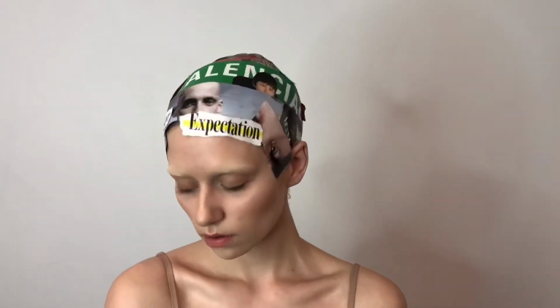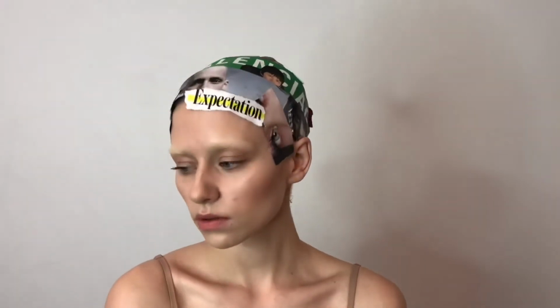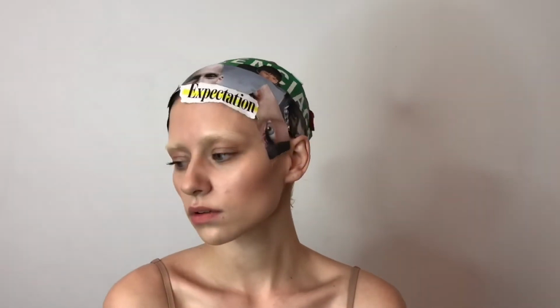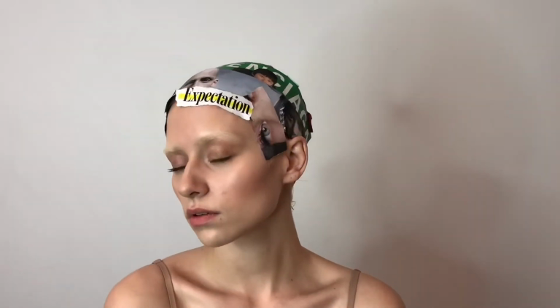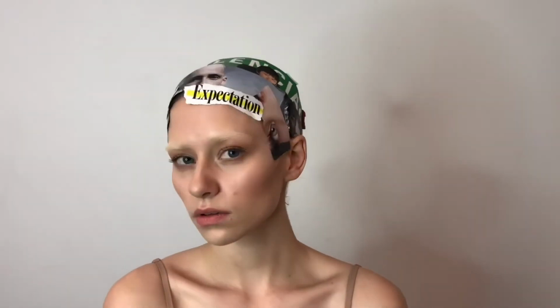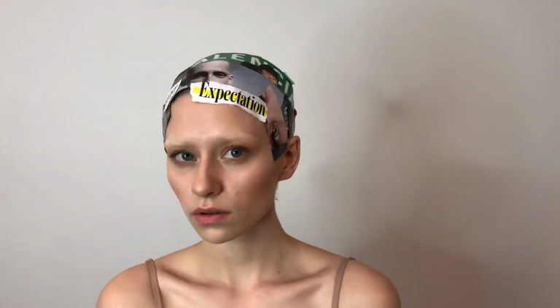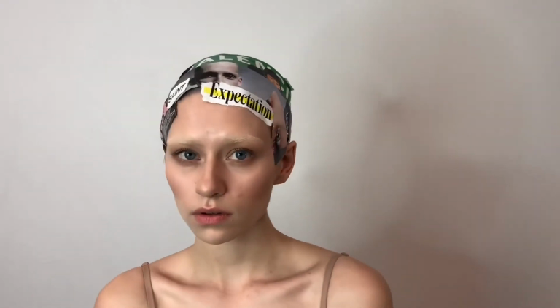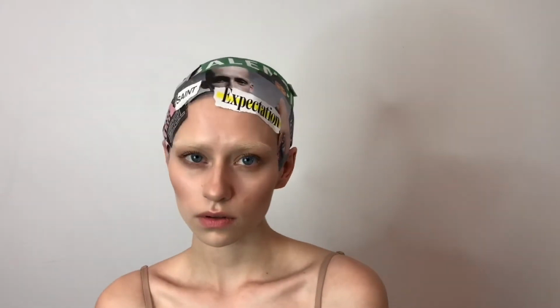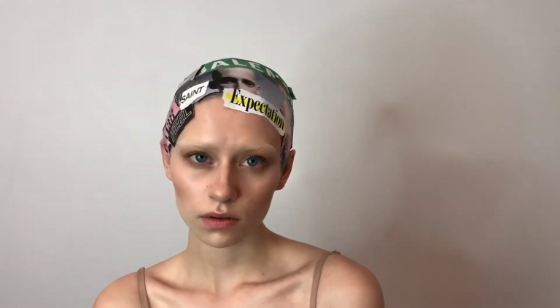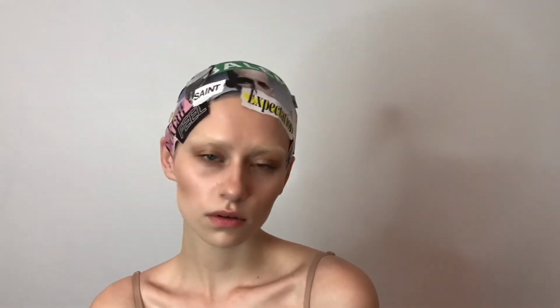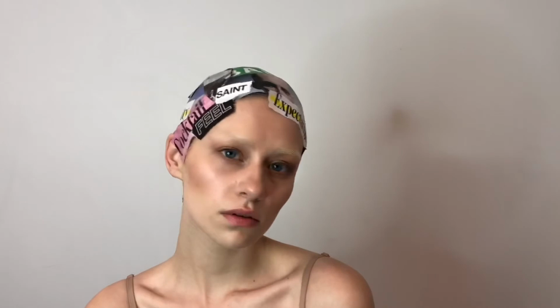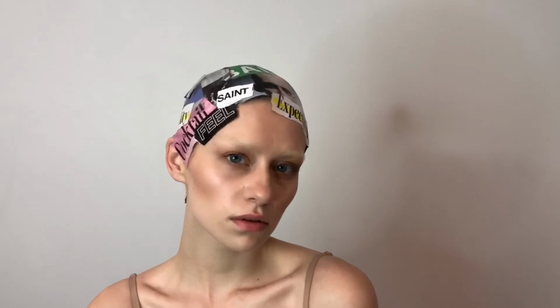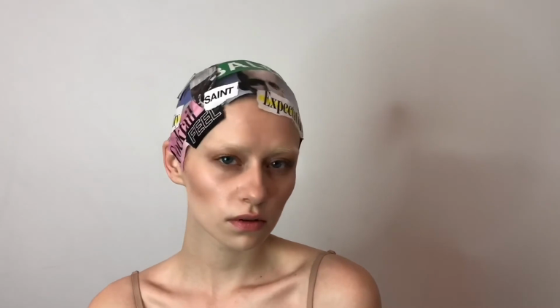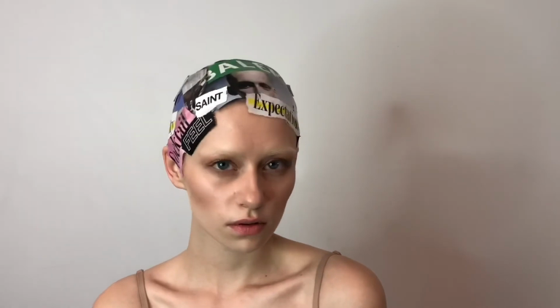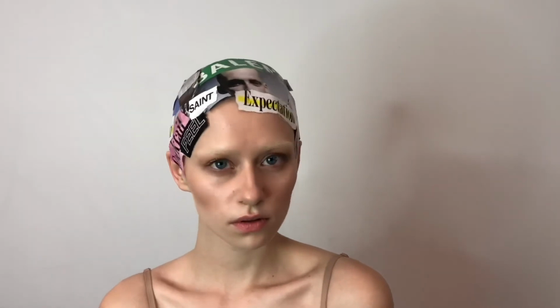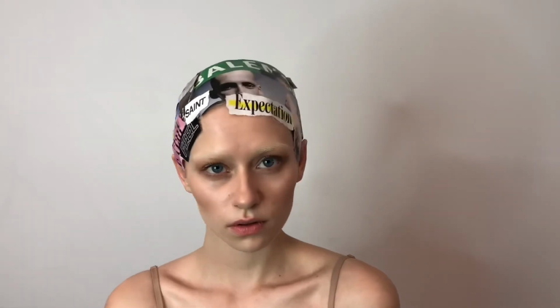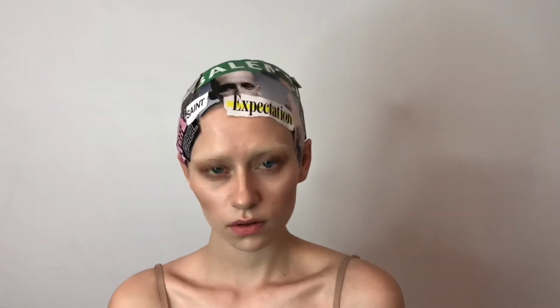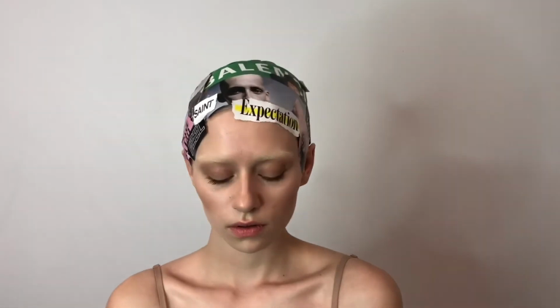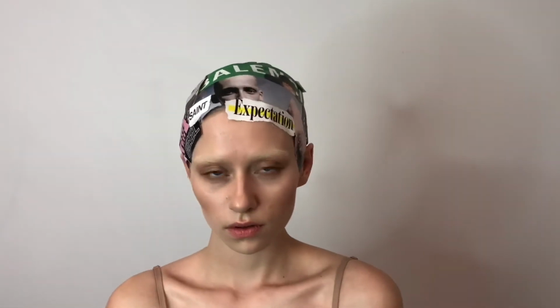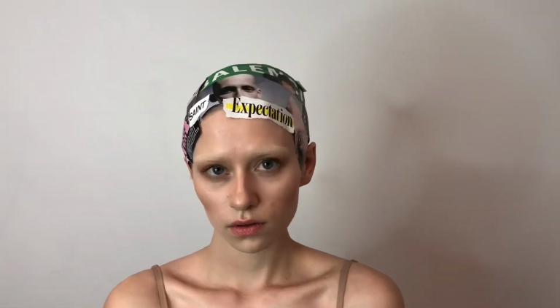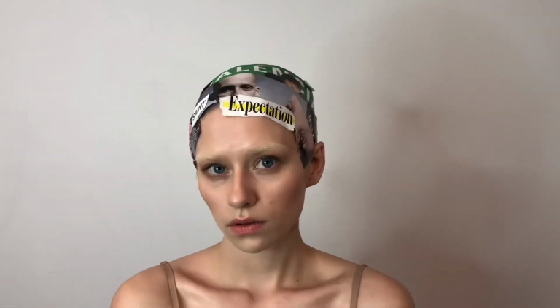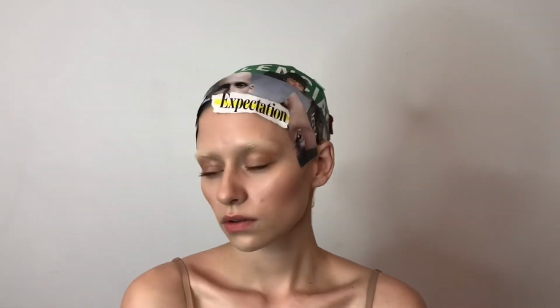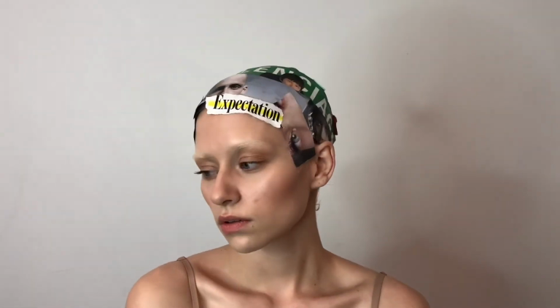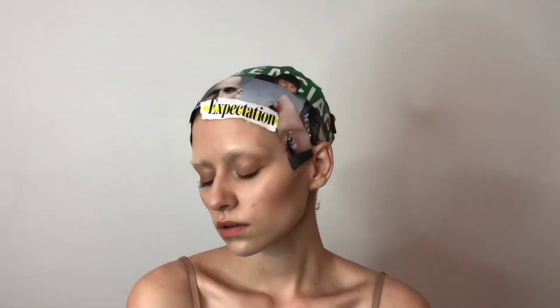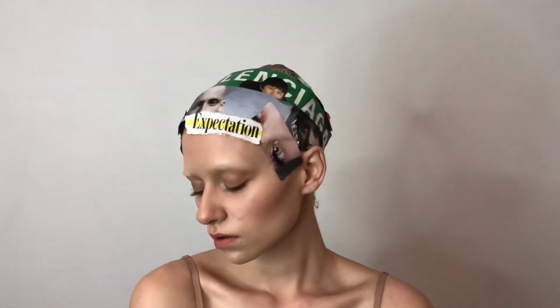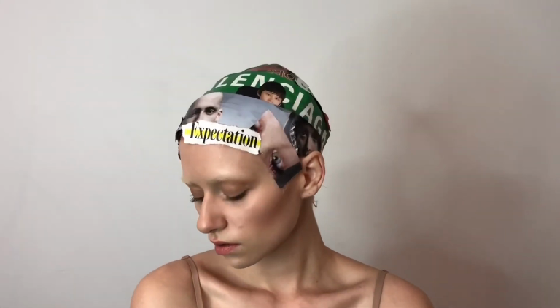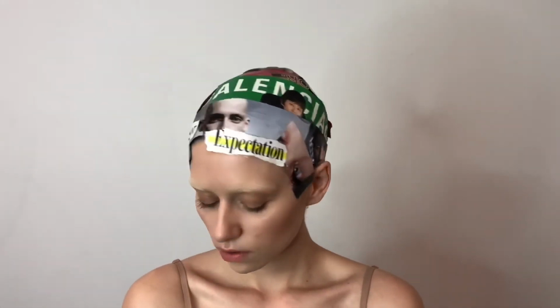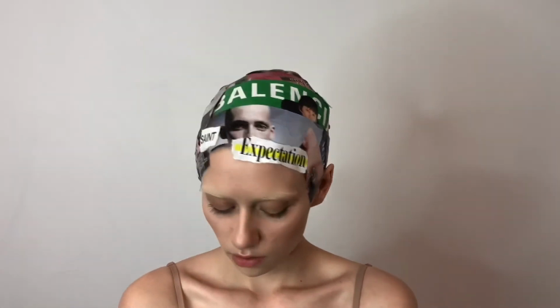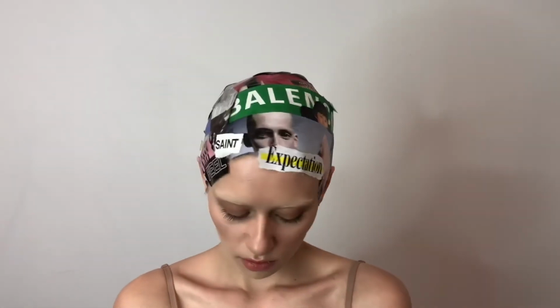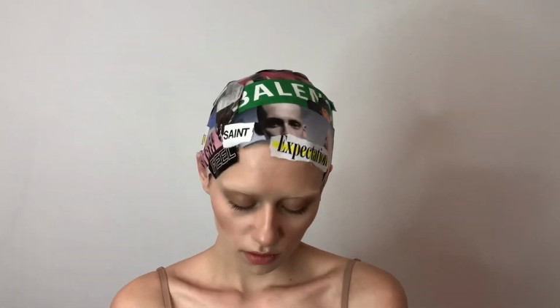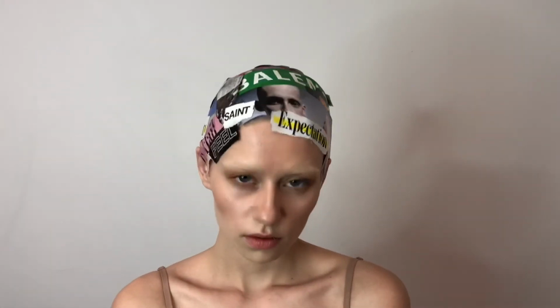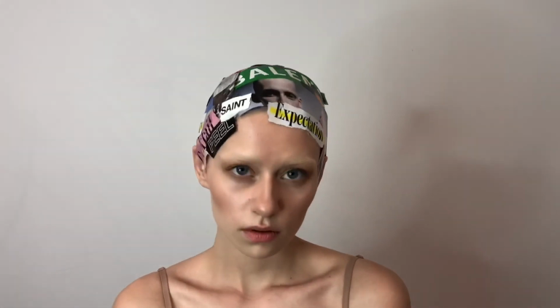Thanks for watching! I hope this video makes wig wrapping look easy and inspires you to go out and try it on your own.